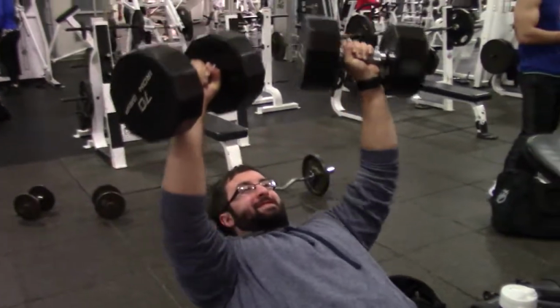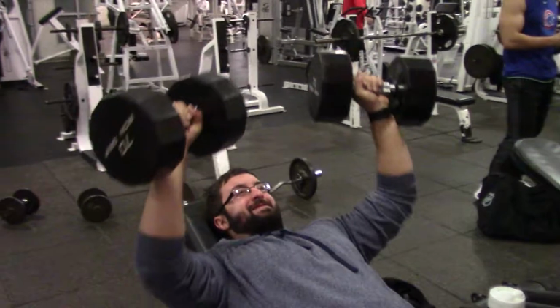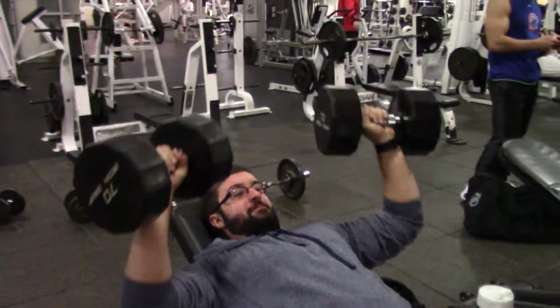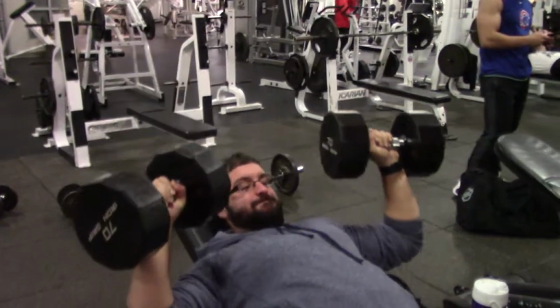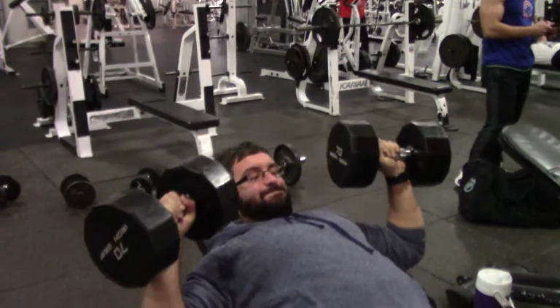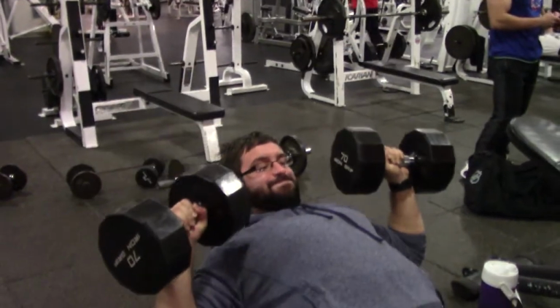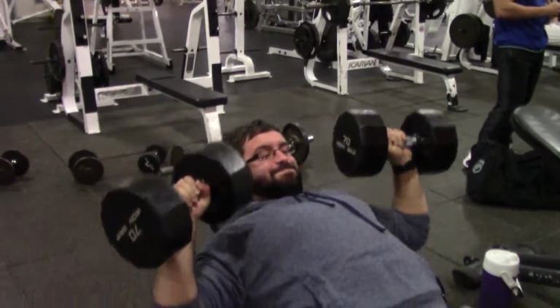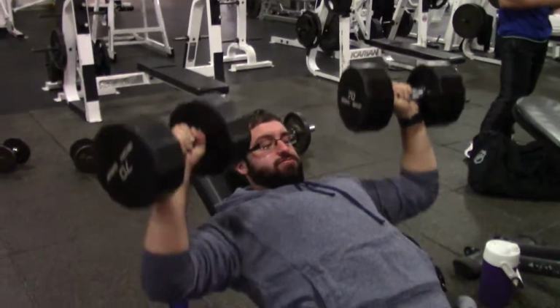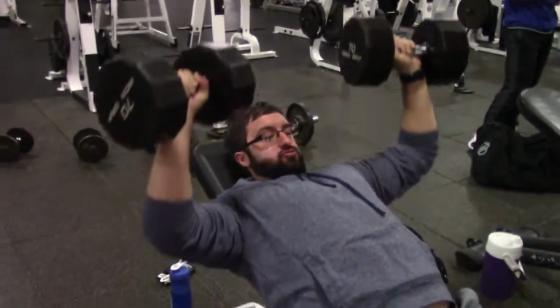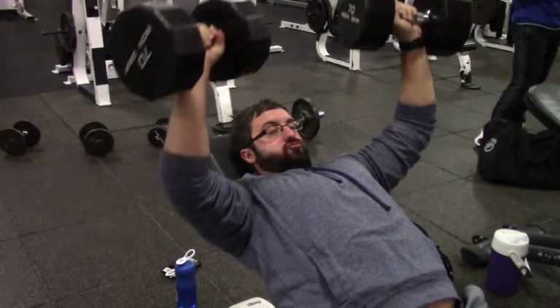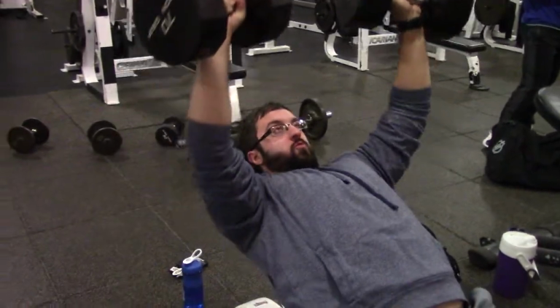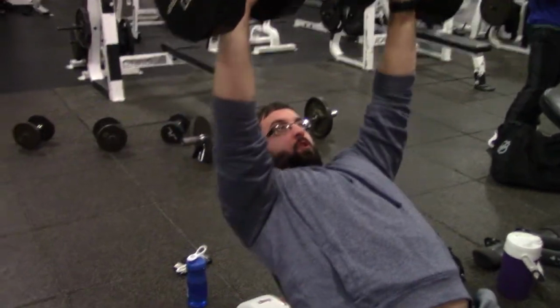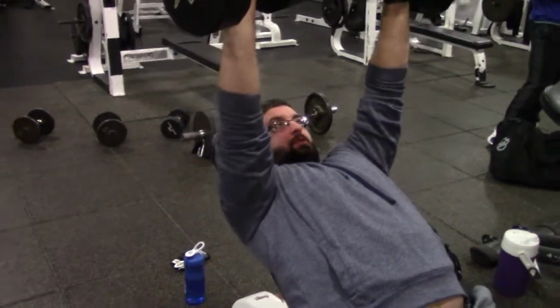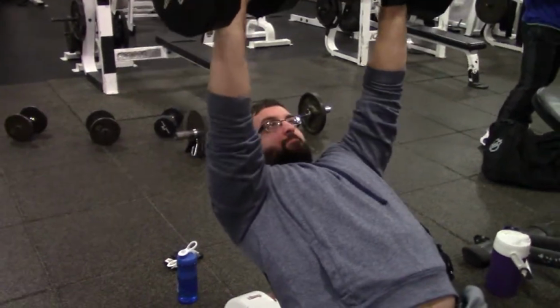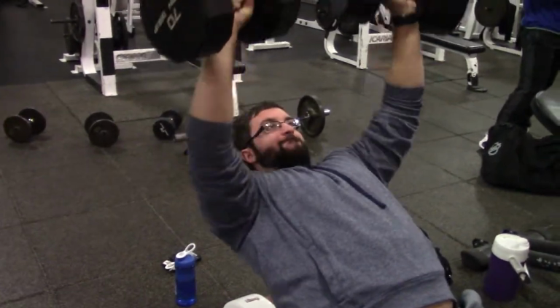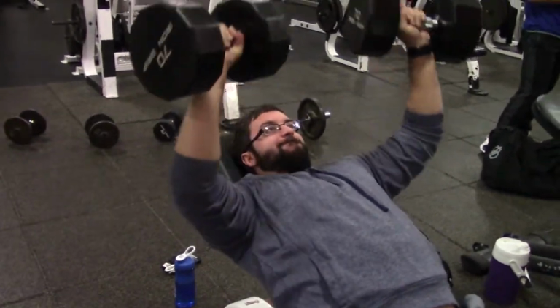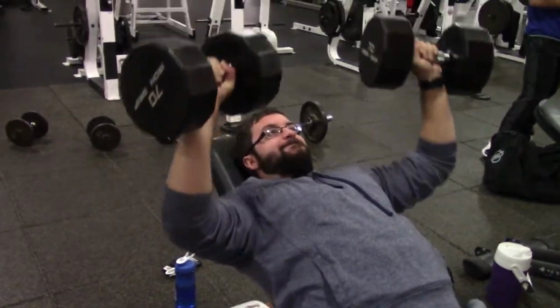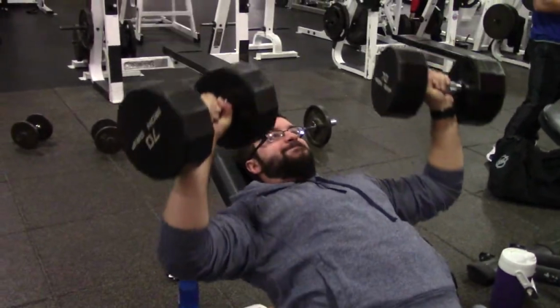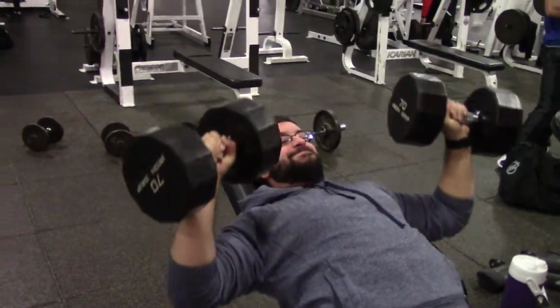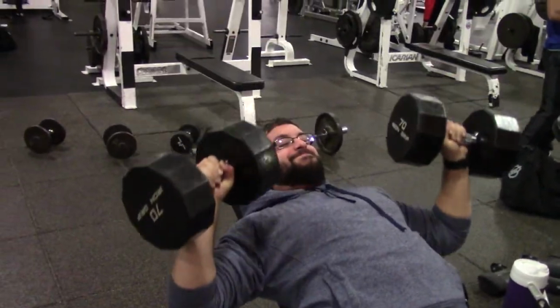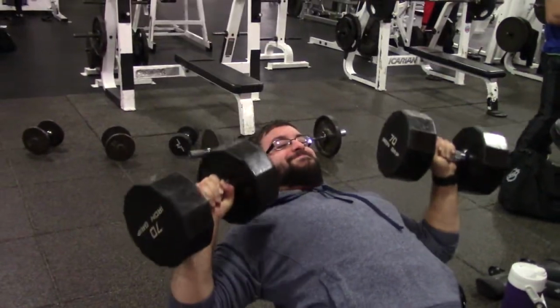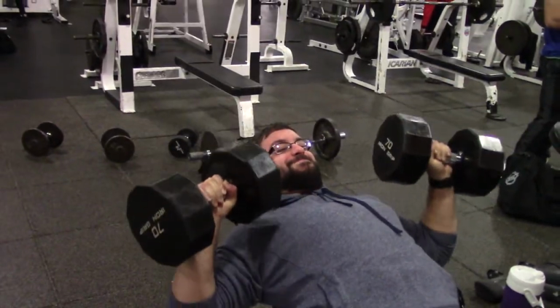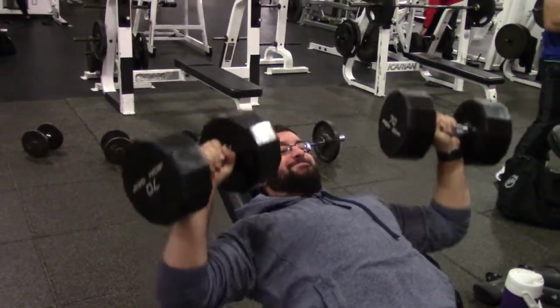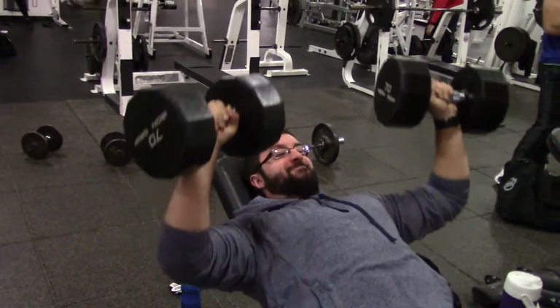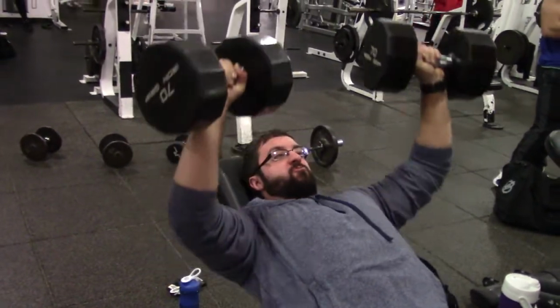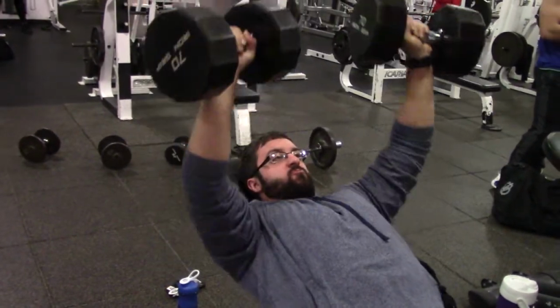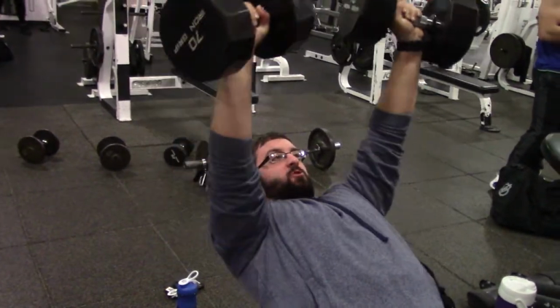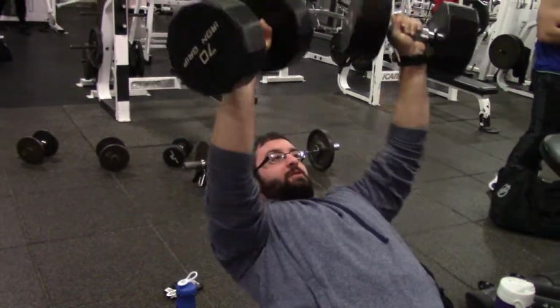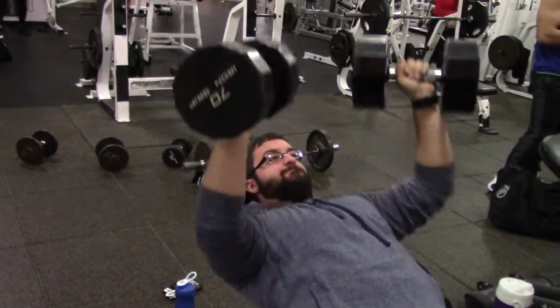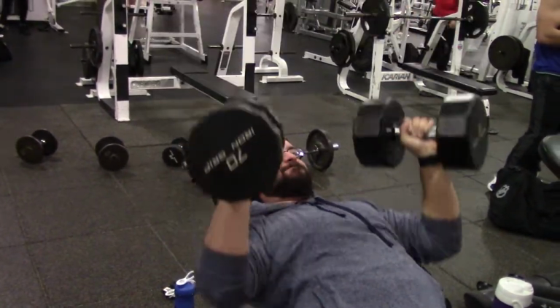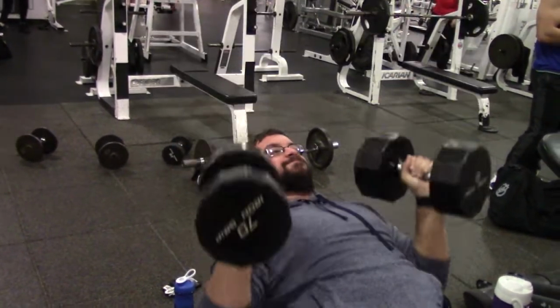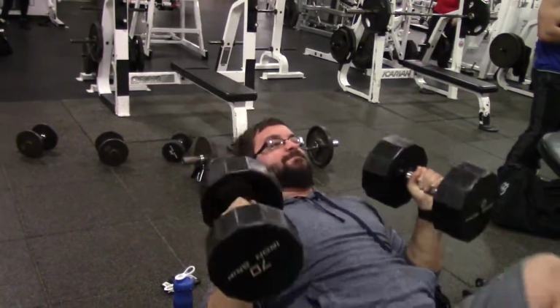During this exercise, make sure your elbows are 45 to 60 degrees relative to your torso and that your feet are firmly planted on the floor.